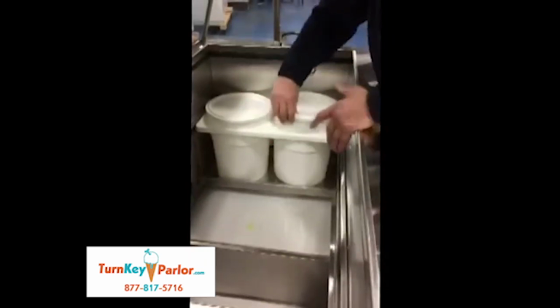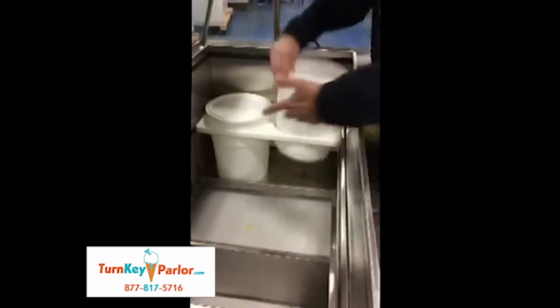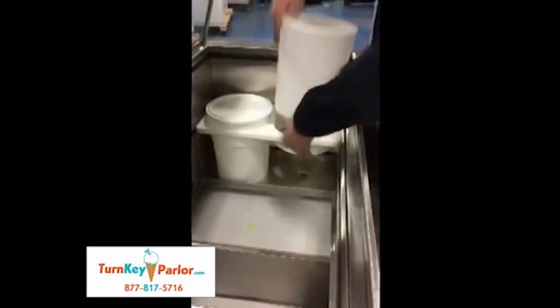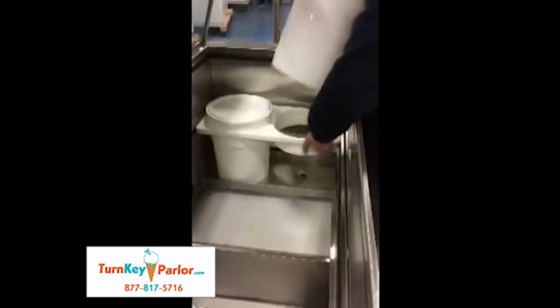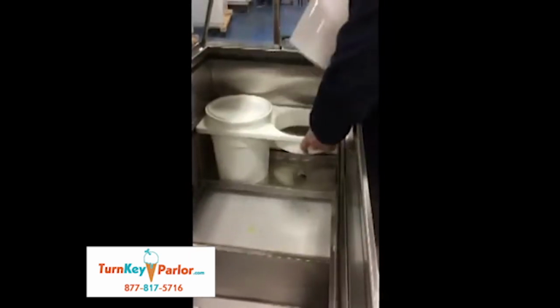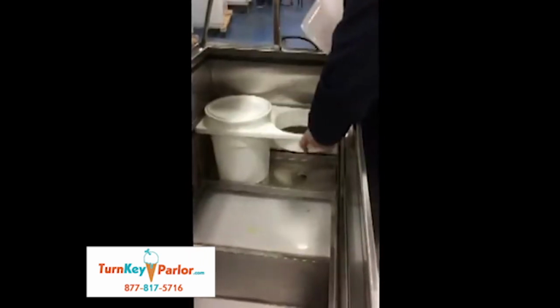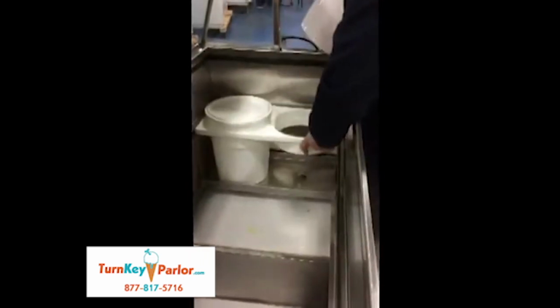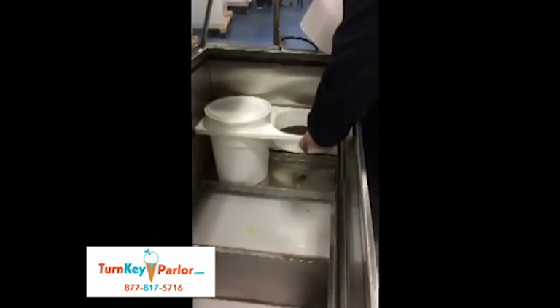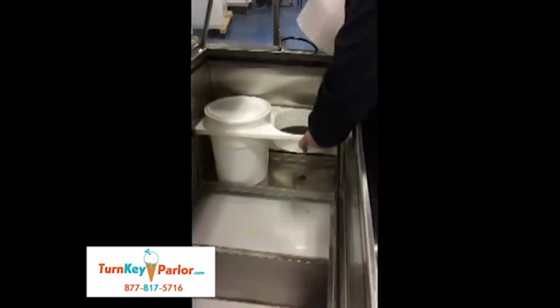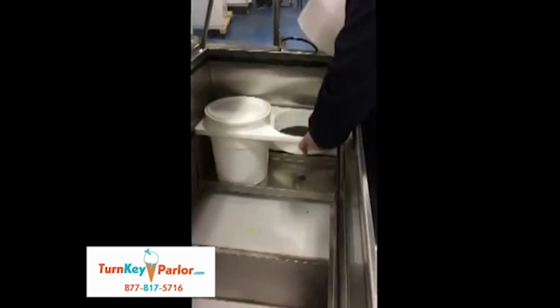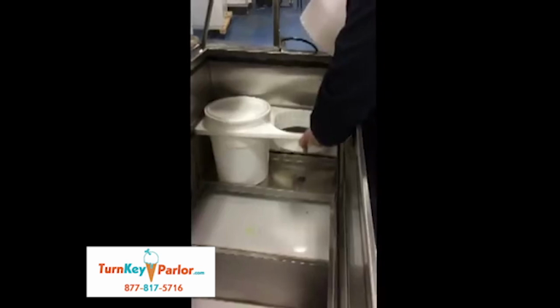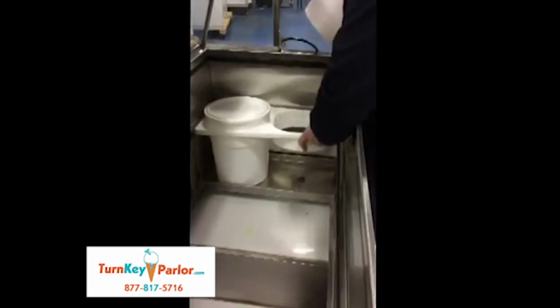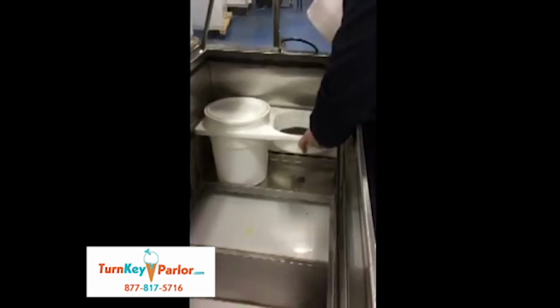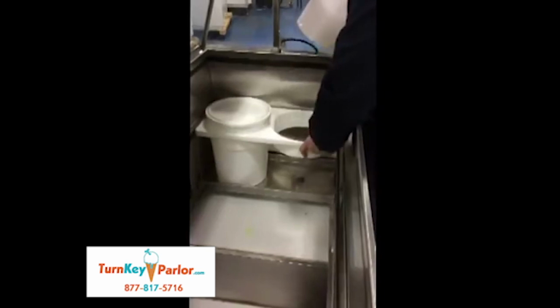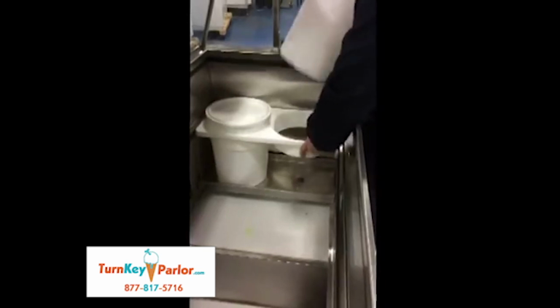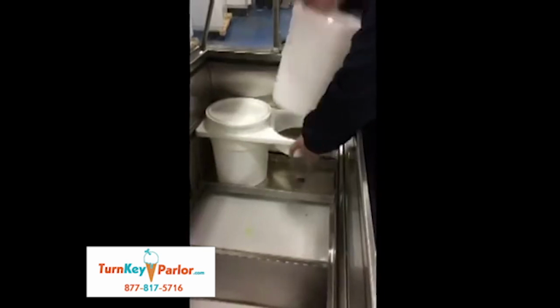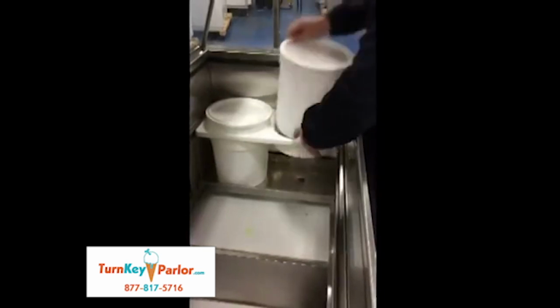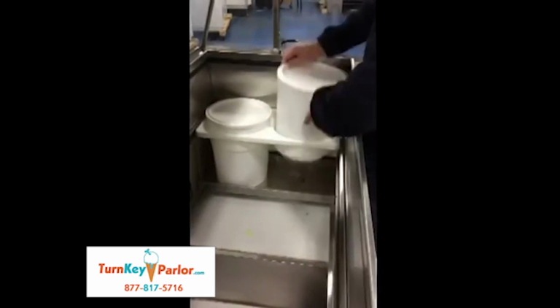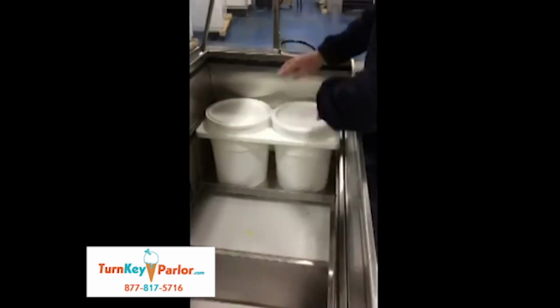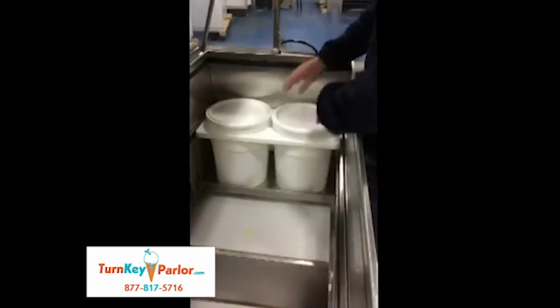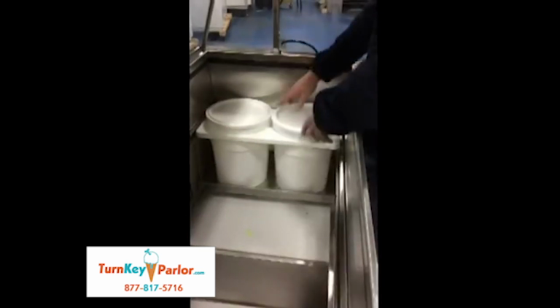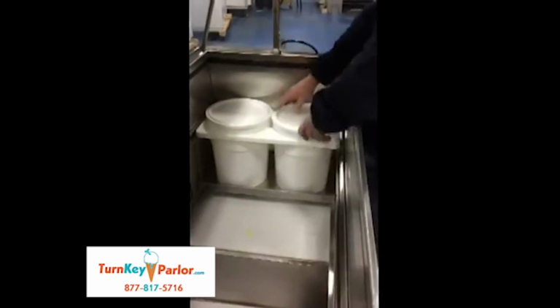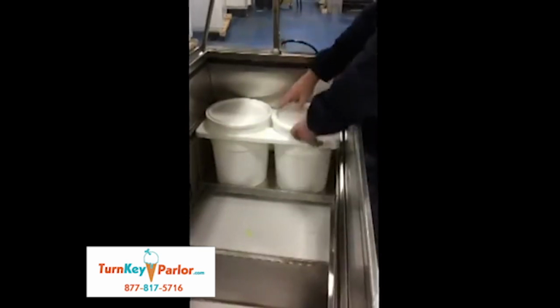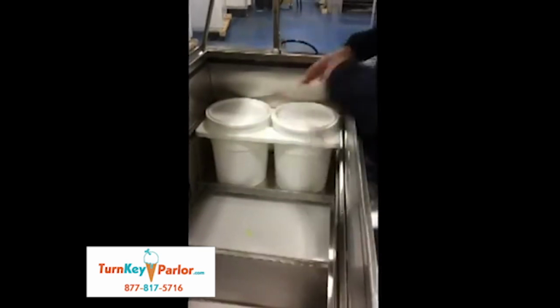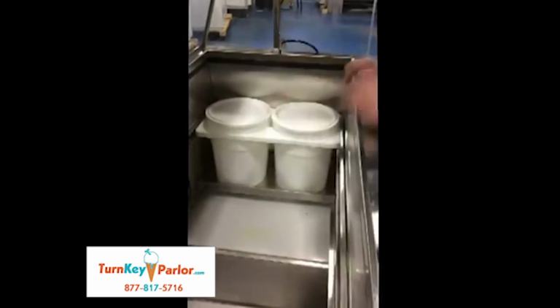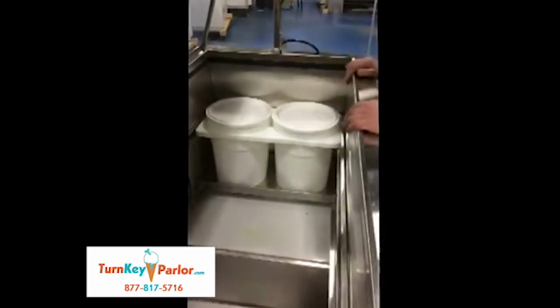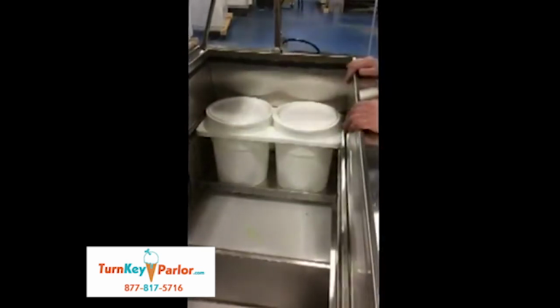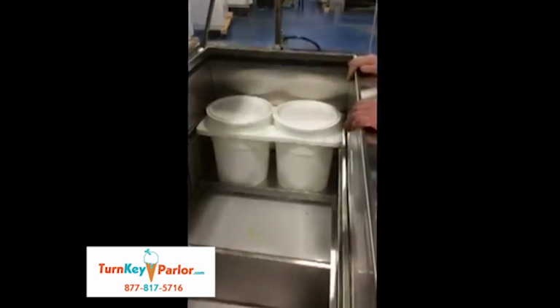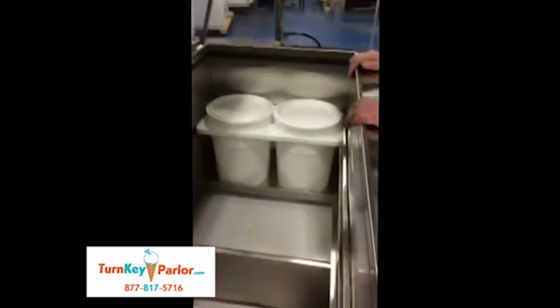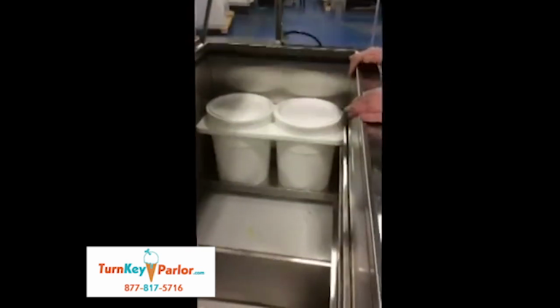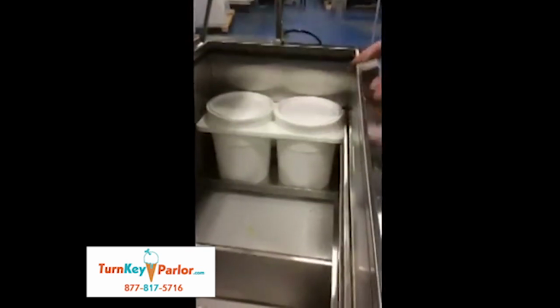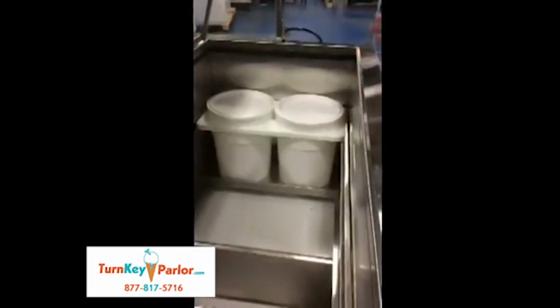If I have tubs in here, this thing doesn't flex as easy. I can pull it out, but it's not easy. So that's it.